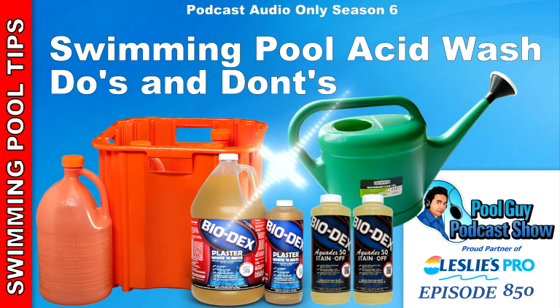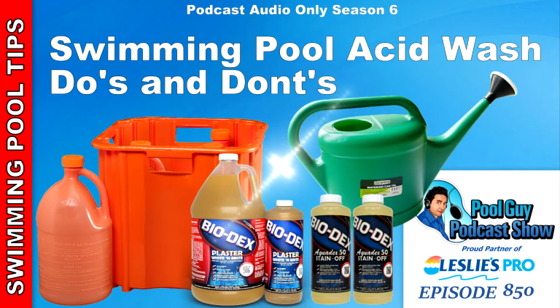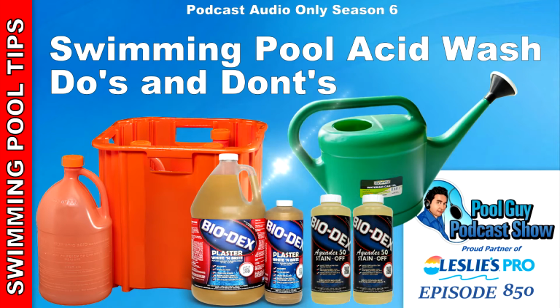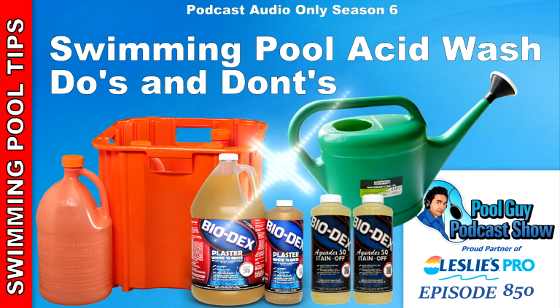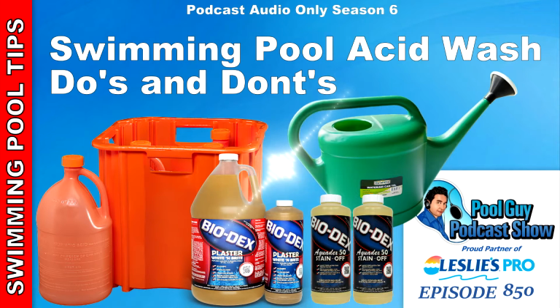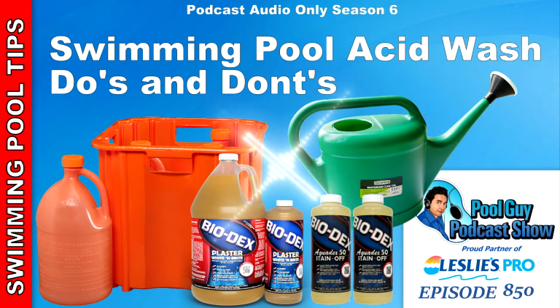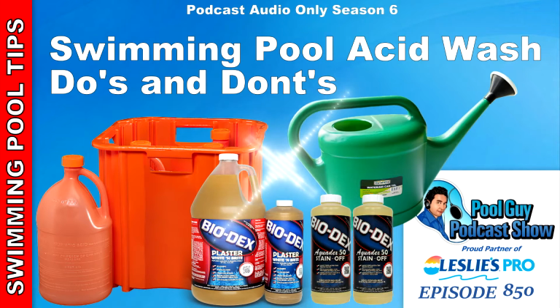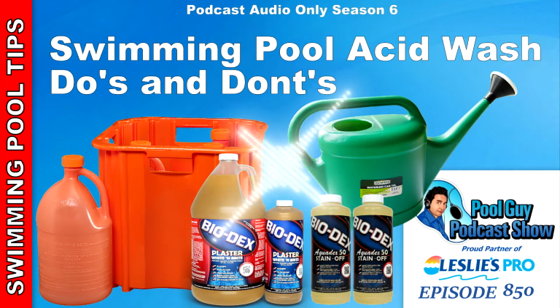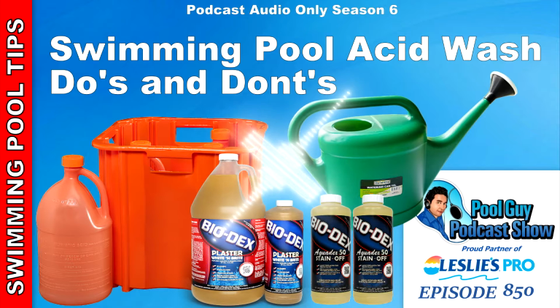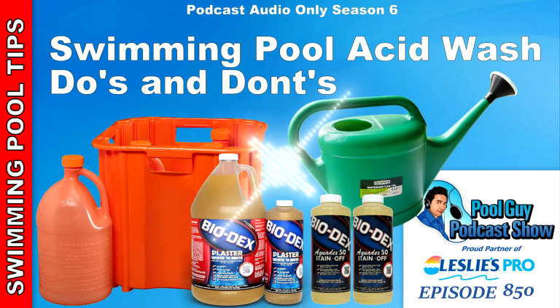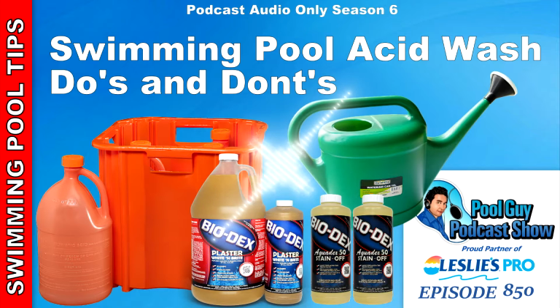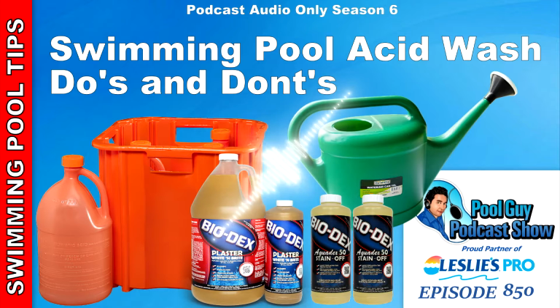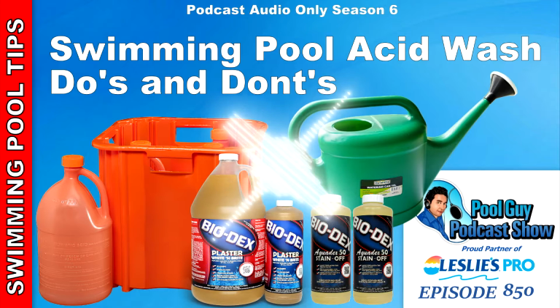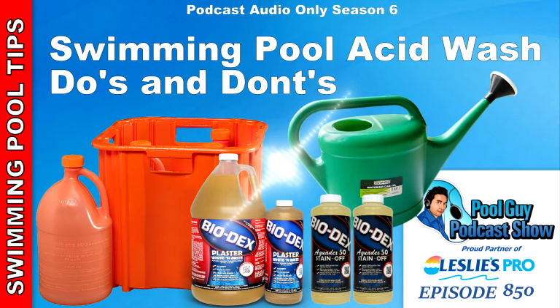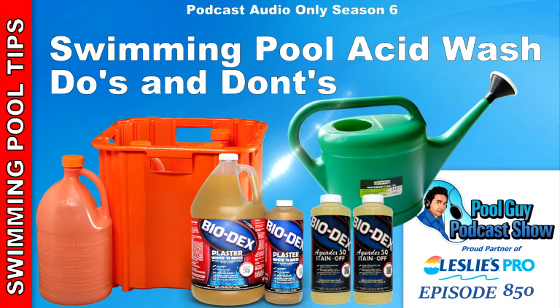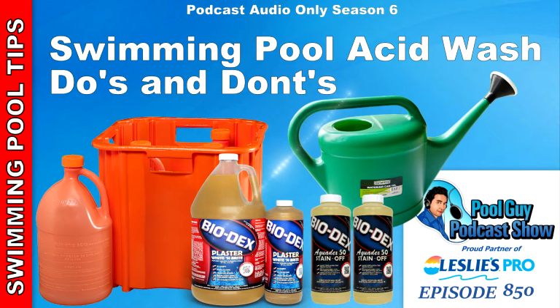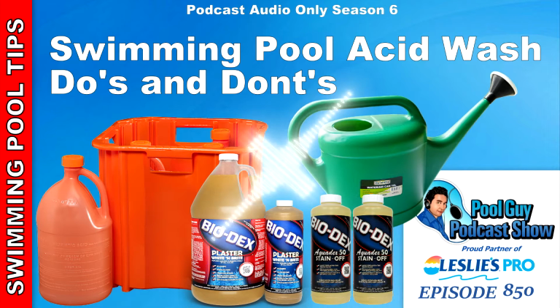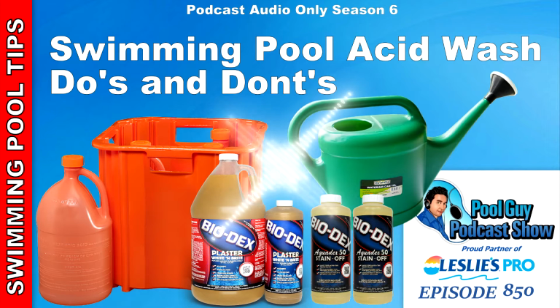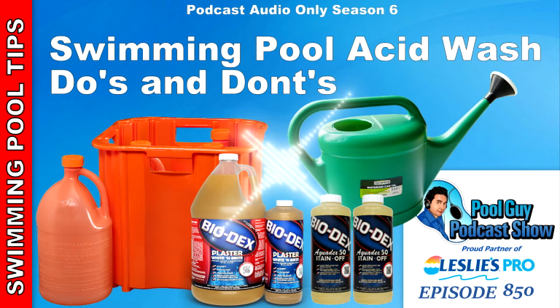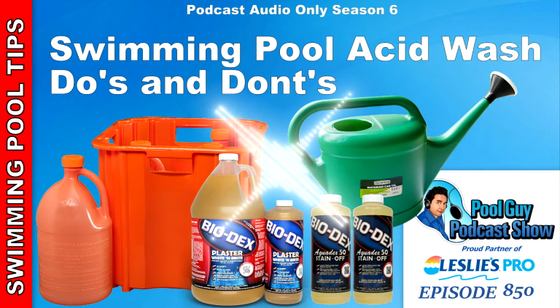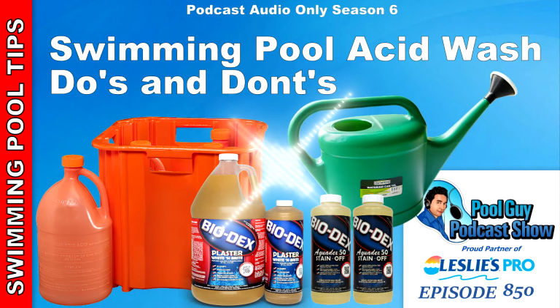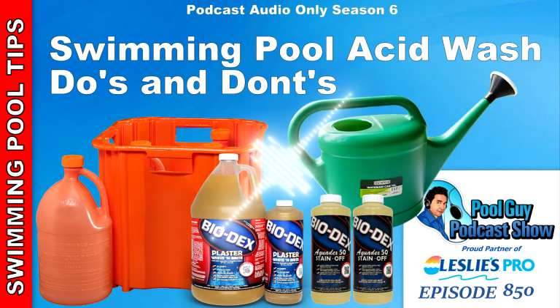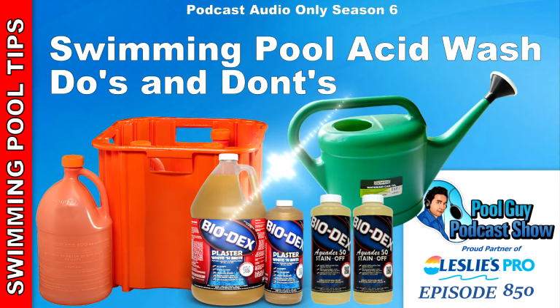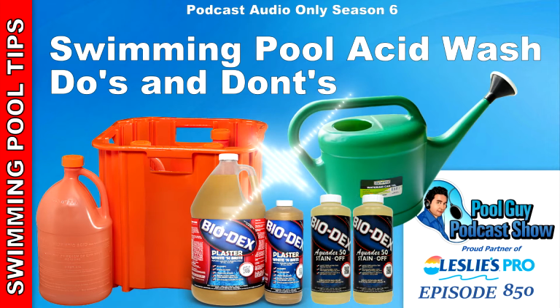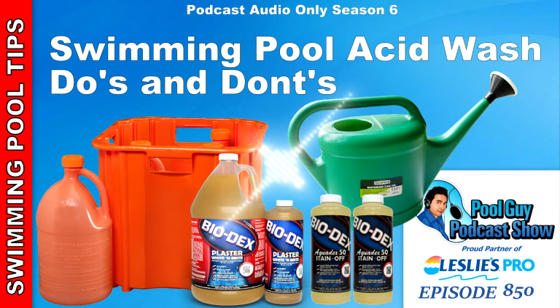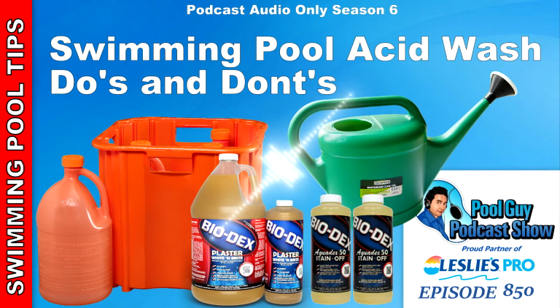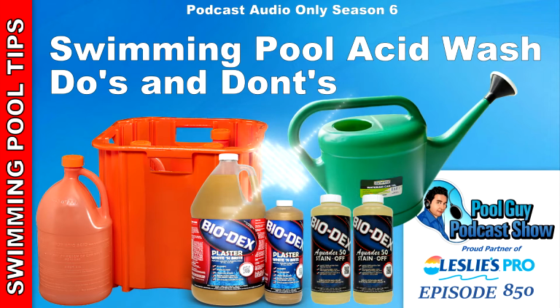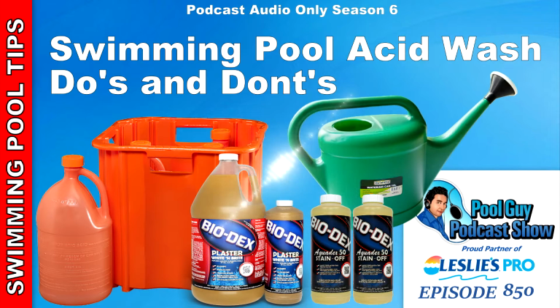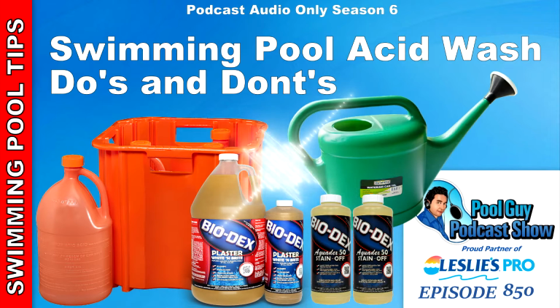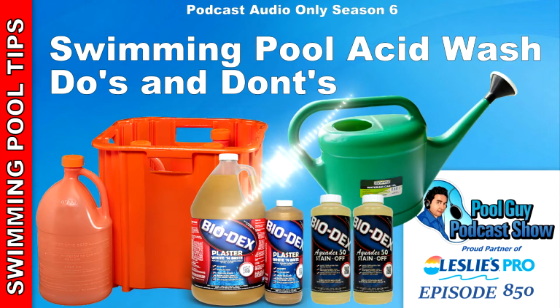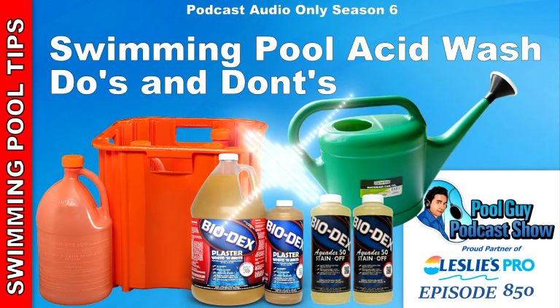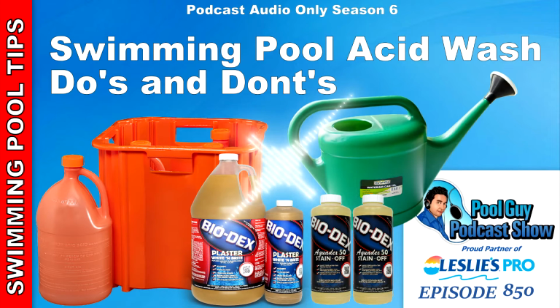Hey, welcome to The Pool Guy Podcast Show. In this episode, I'm going to talk to you about acid washing.